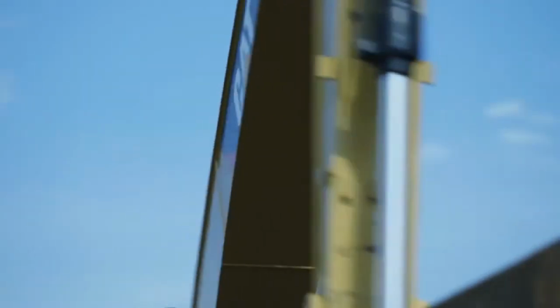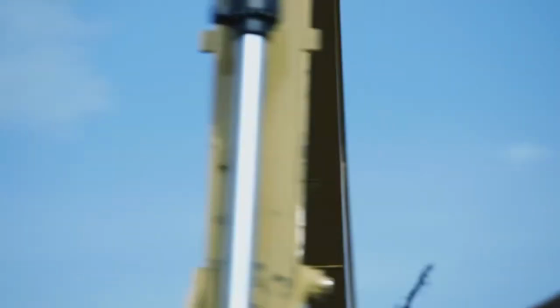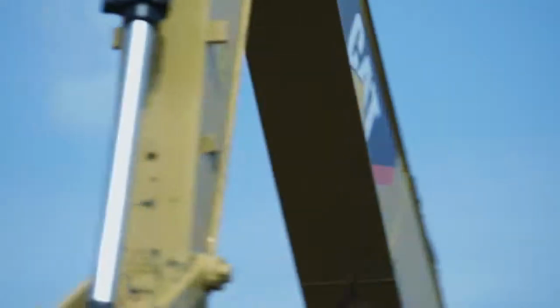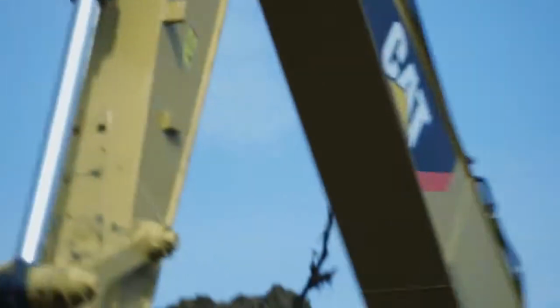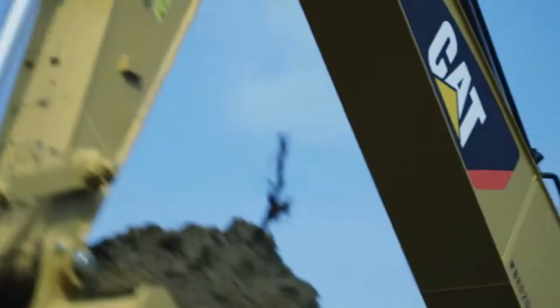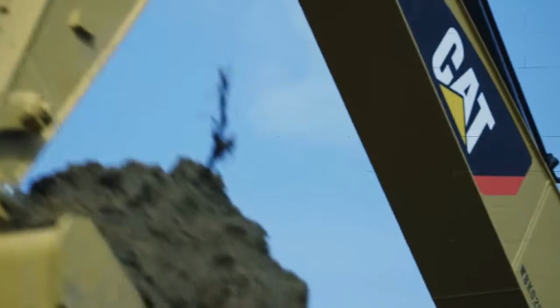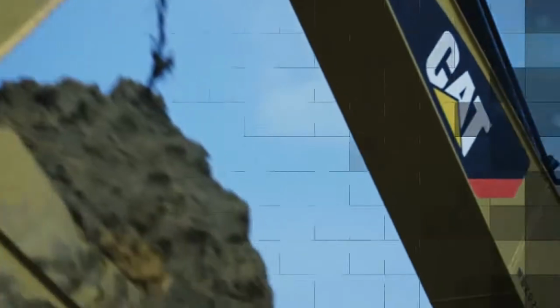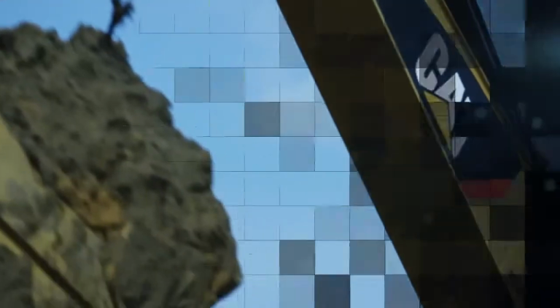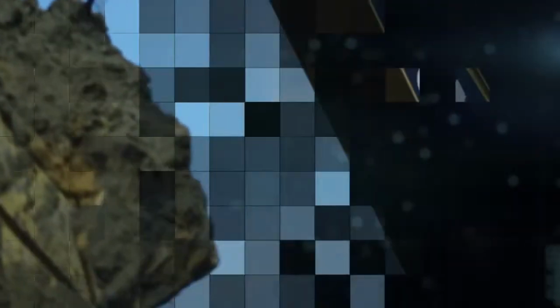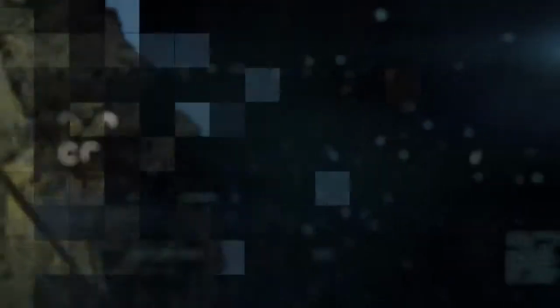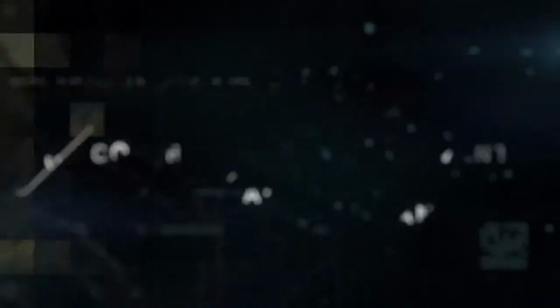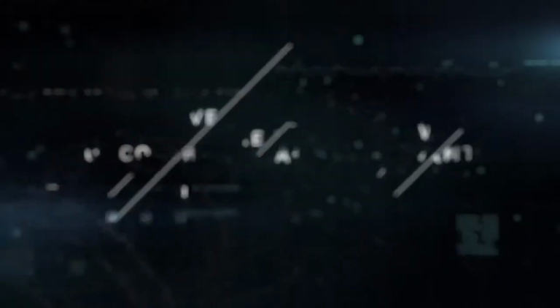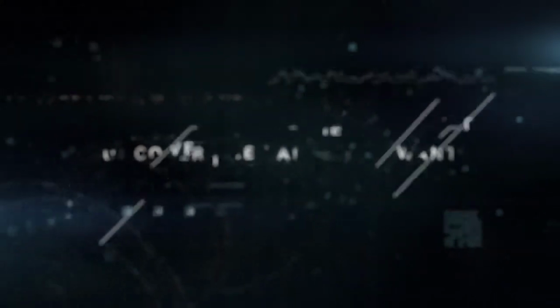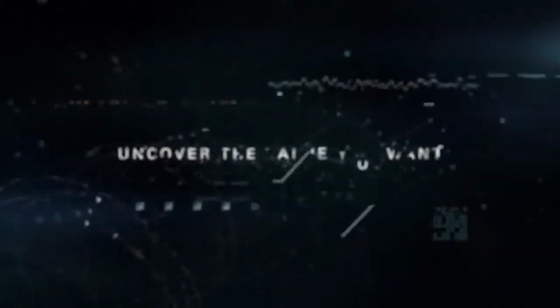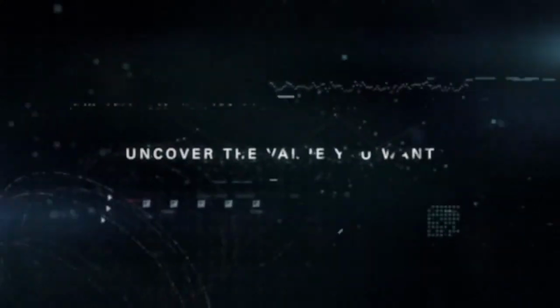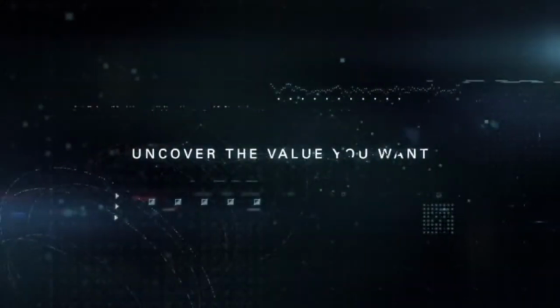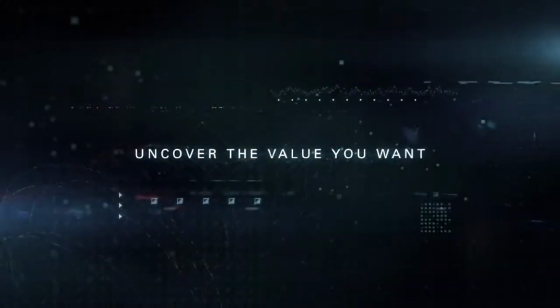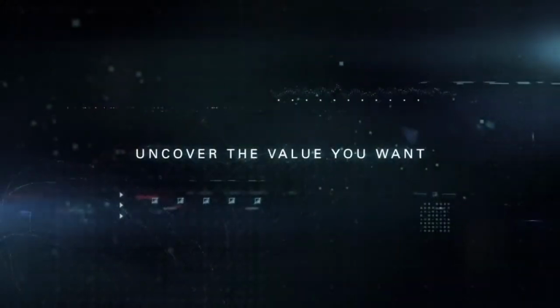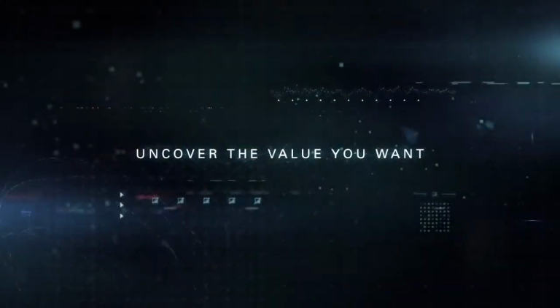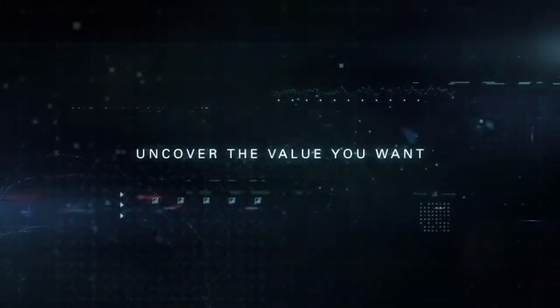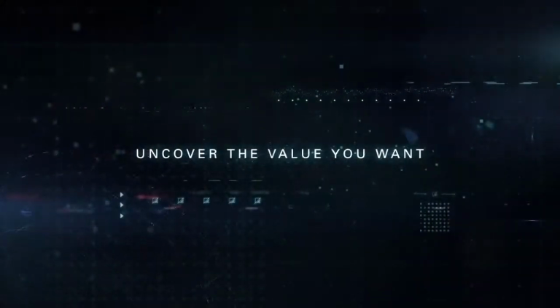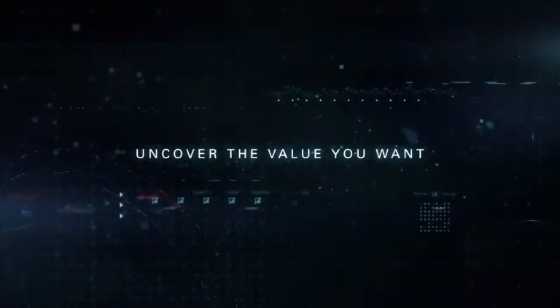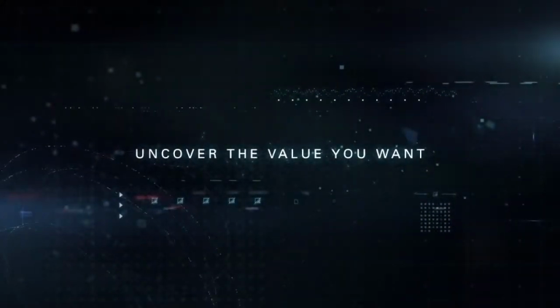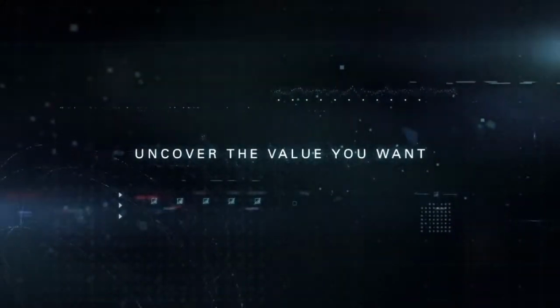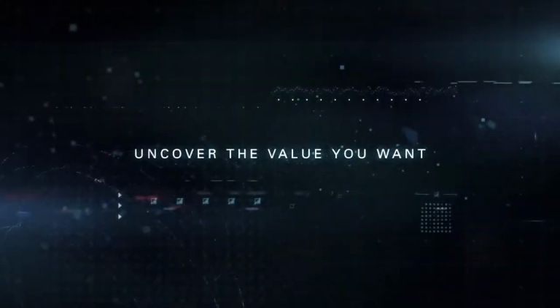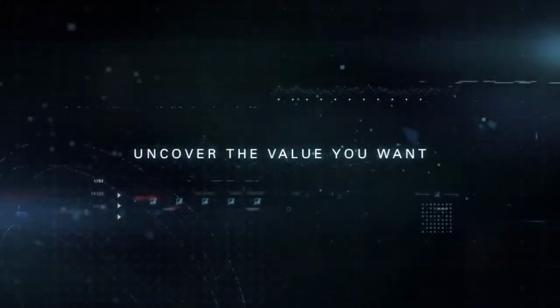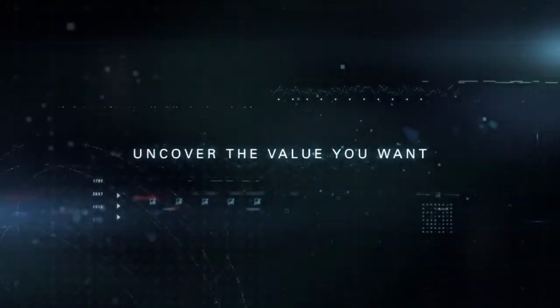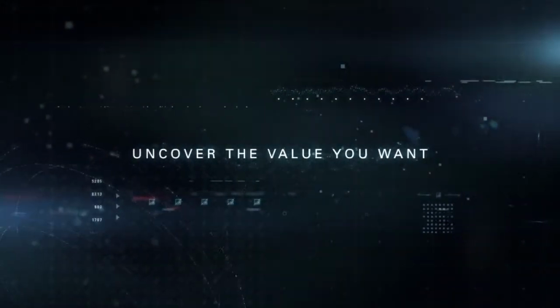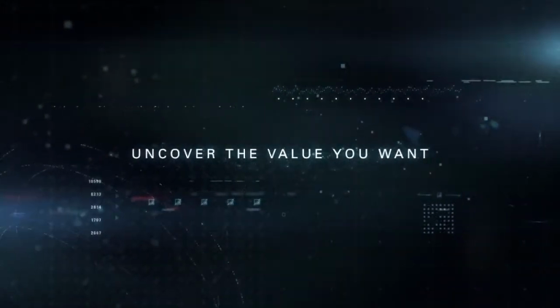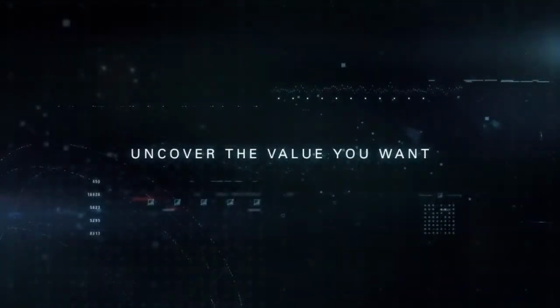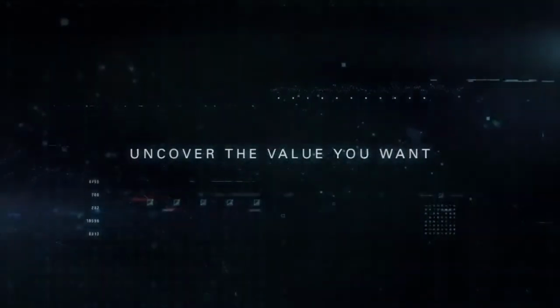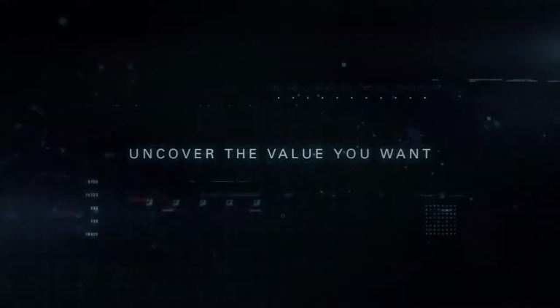Contact your CAT dealer to uncover the value you want and start getting results today.